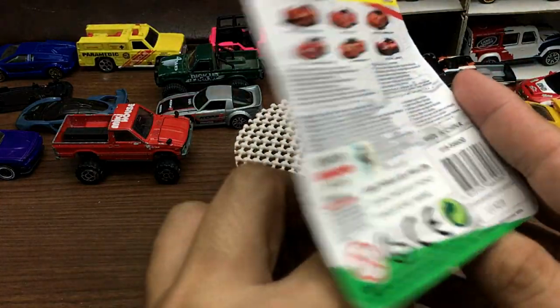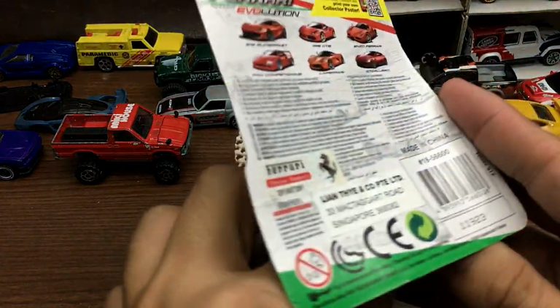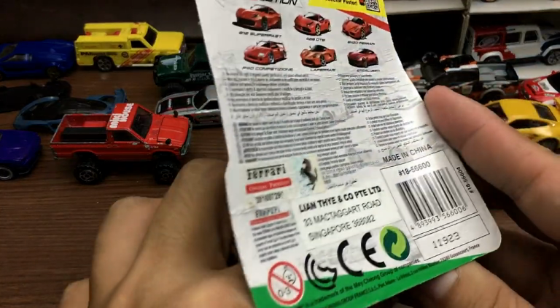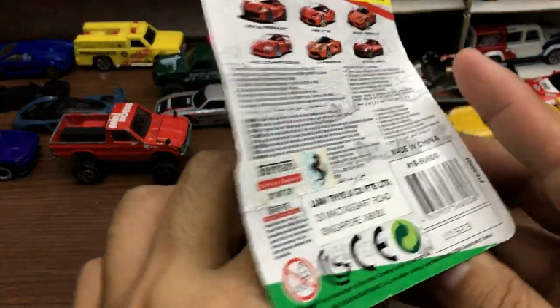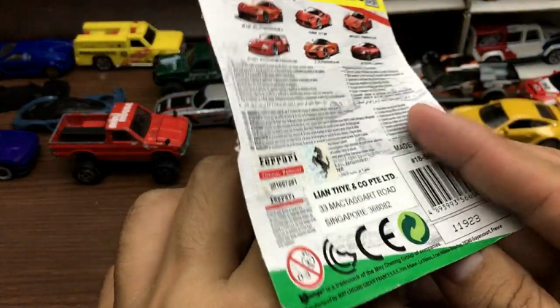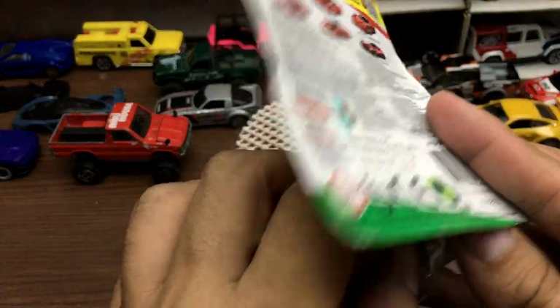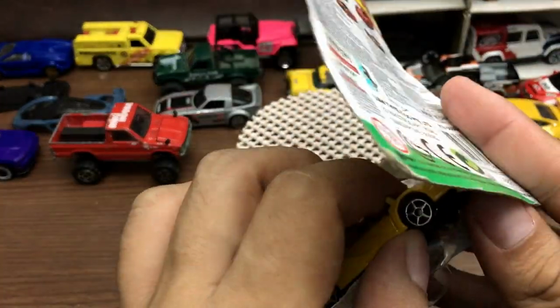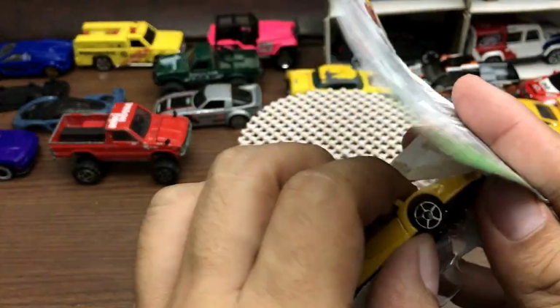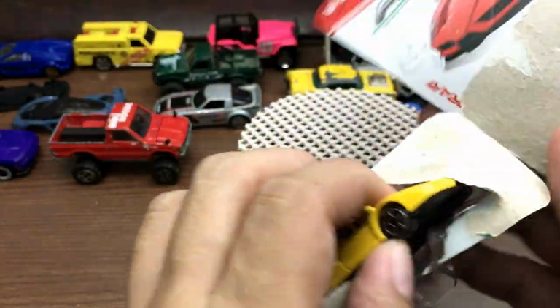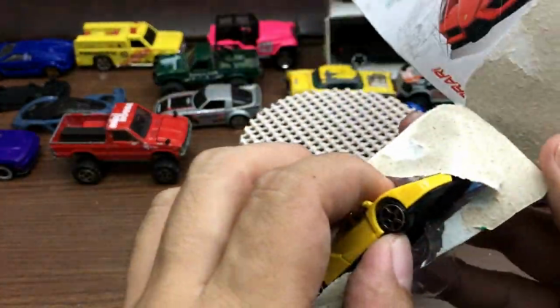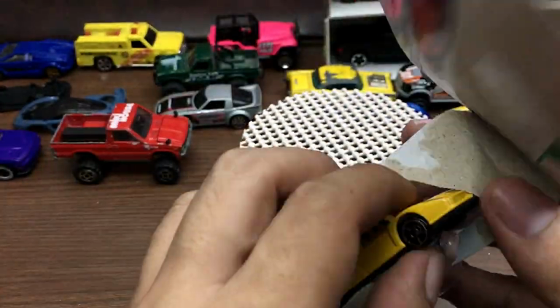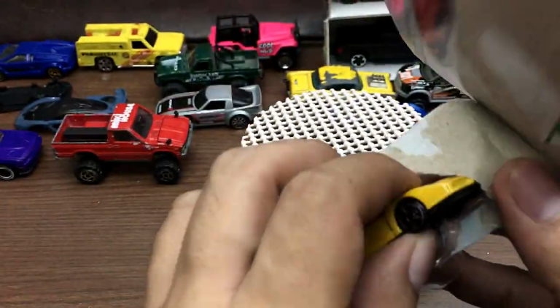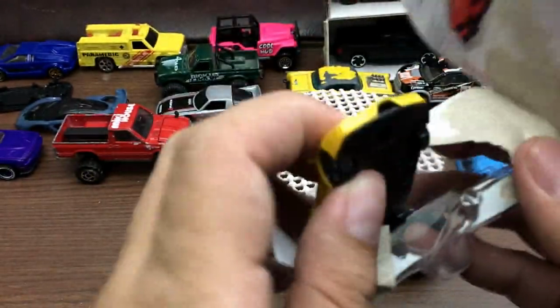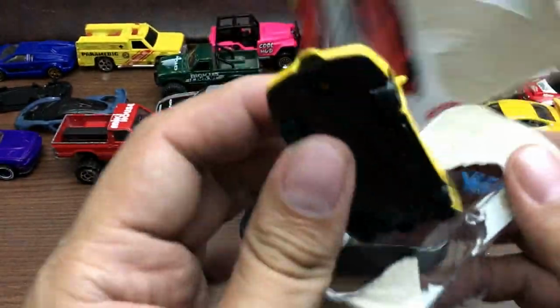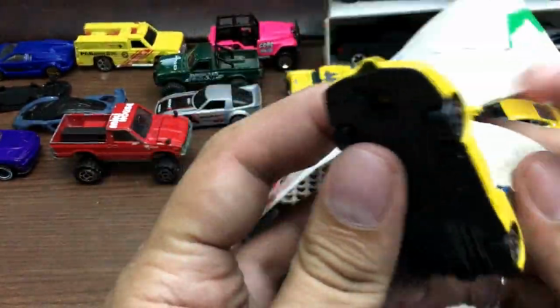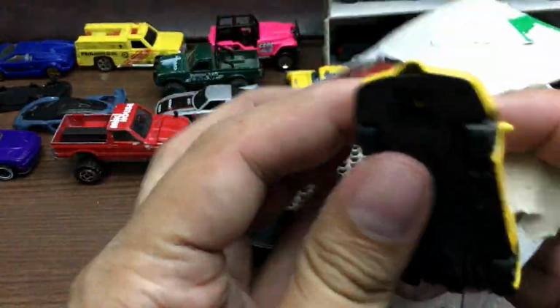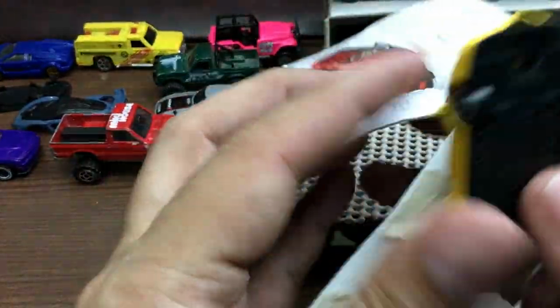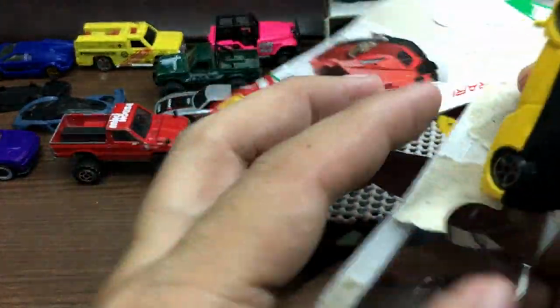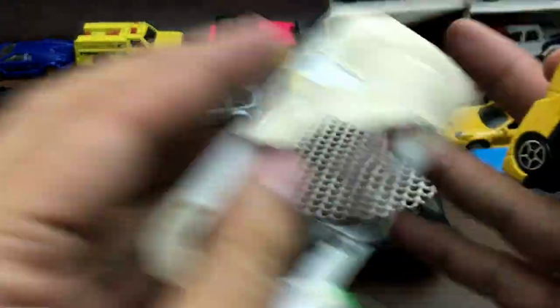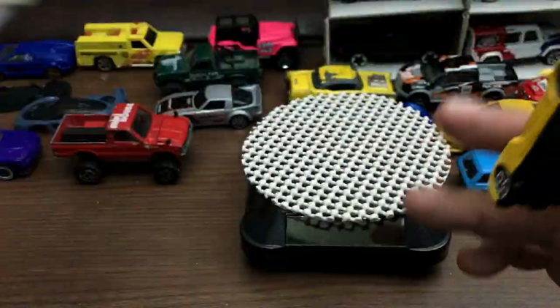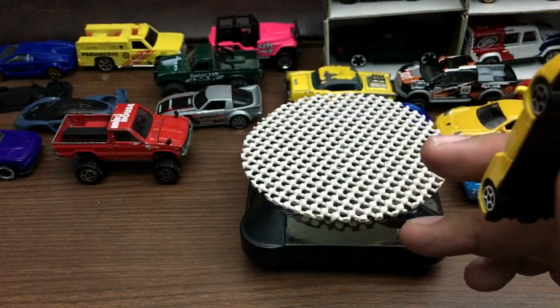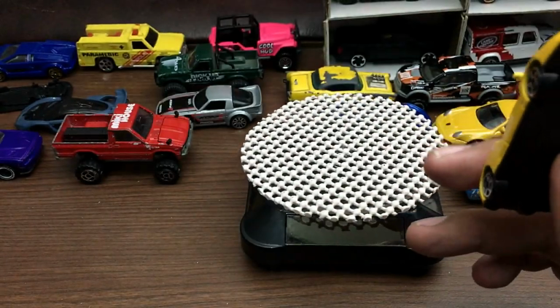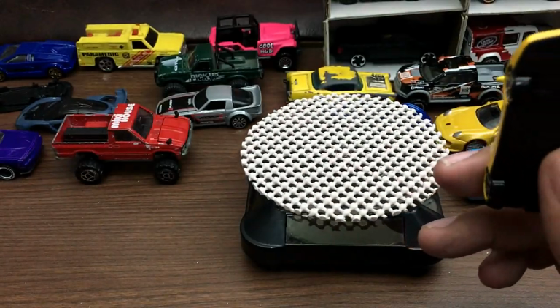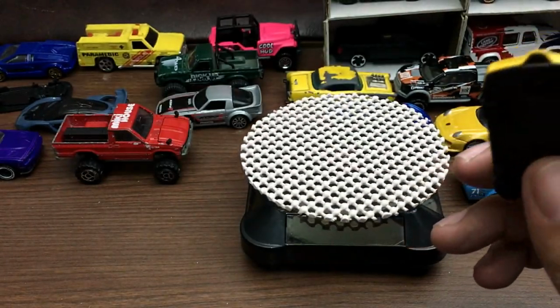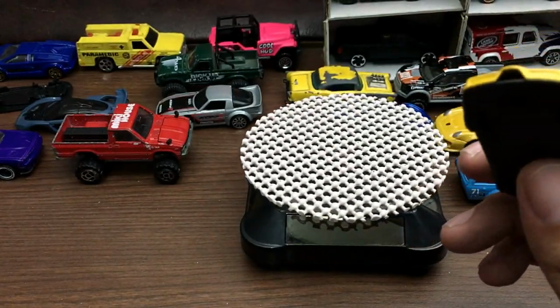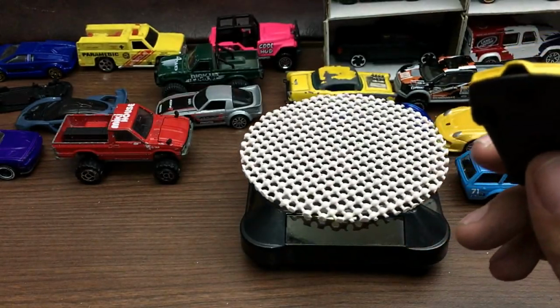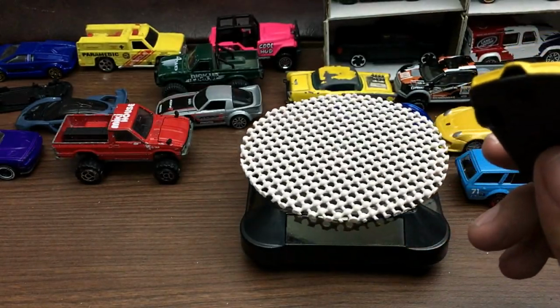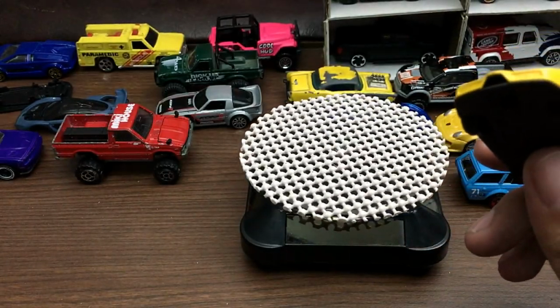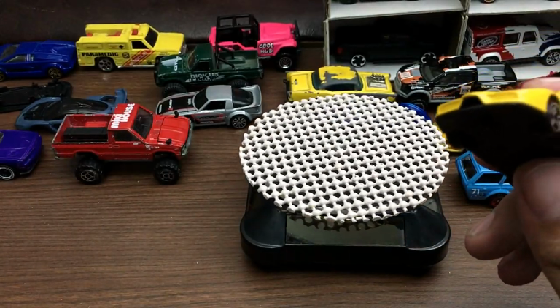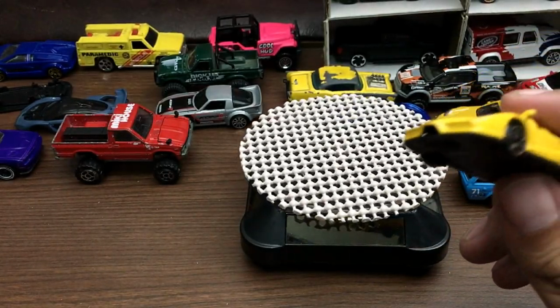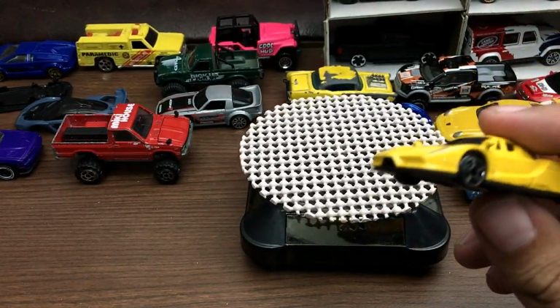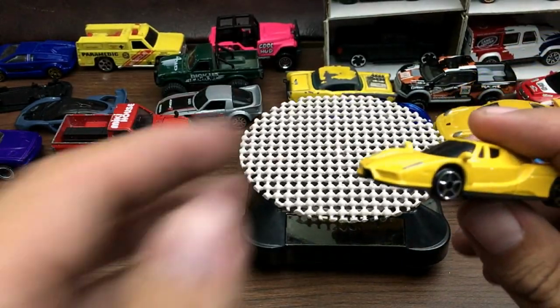They cost more than Hot Wheels — here in the Philippines they cost 130 pesos. But I got these cars for a really cheap price, that's why I bought them so I can show you guys their quality and value.